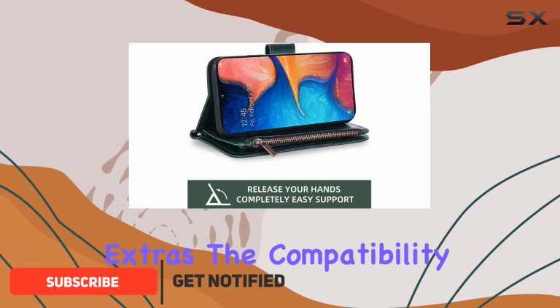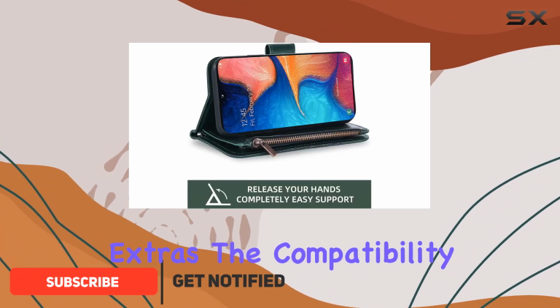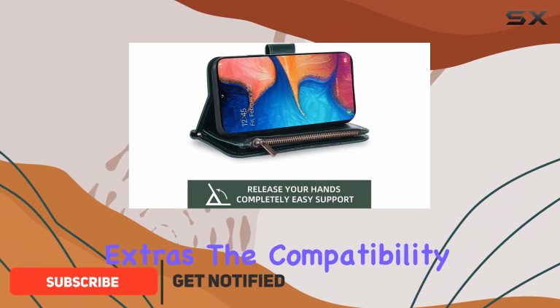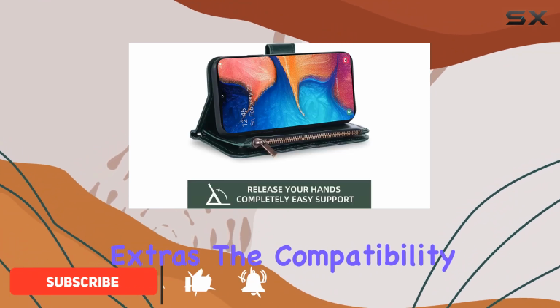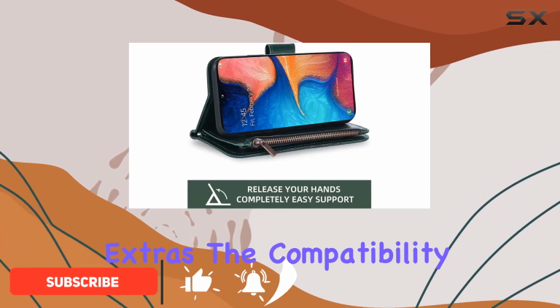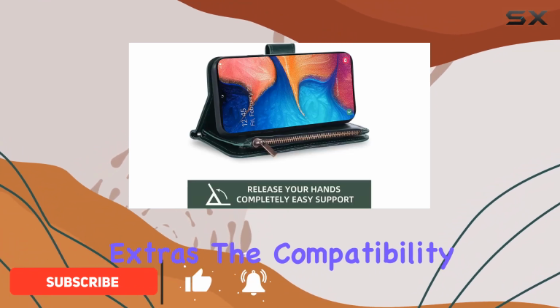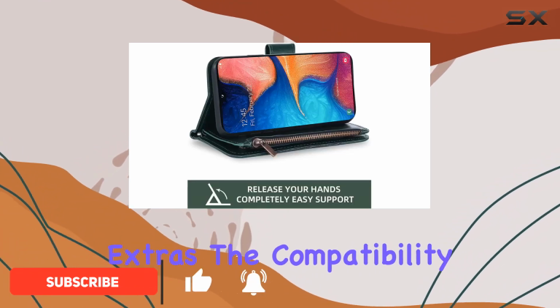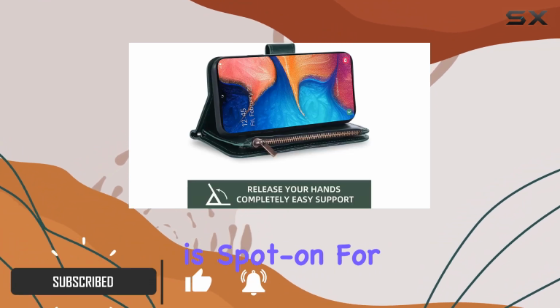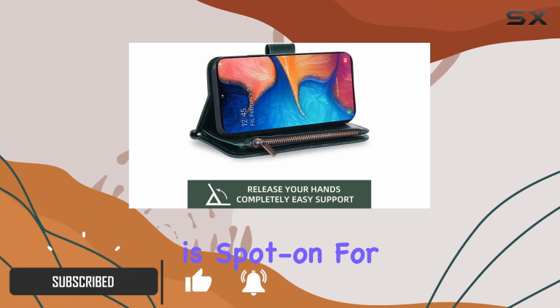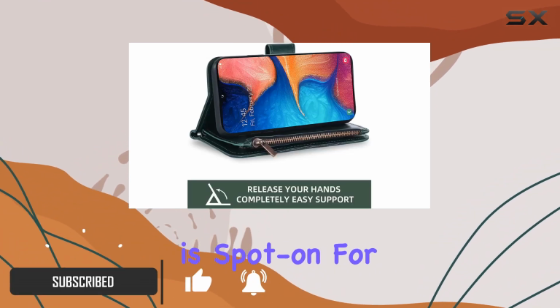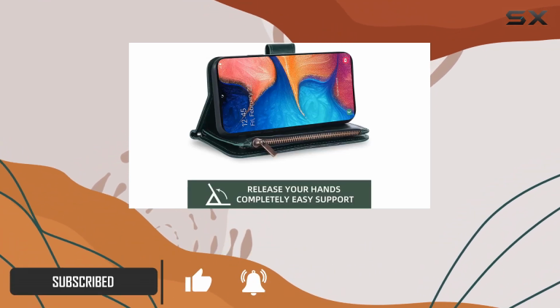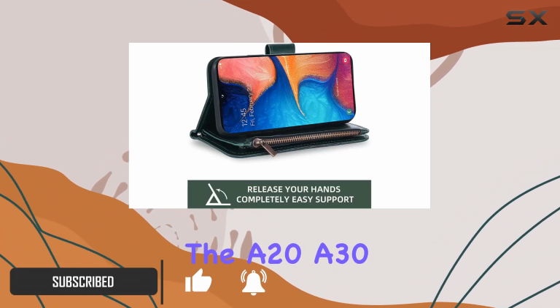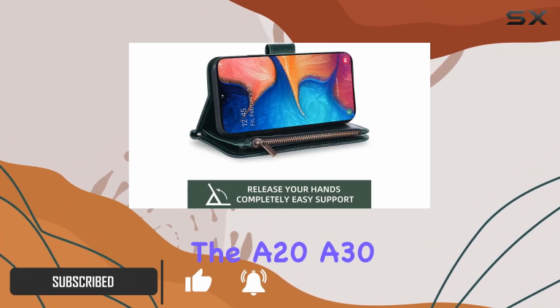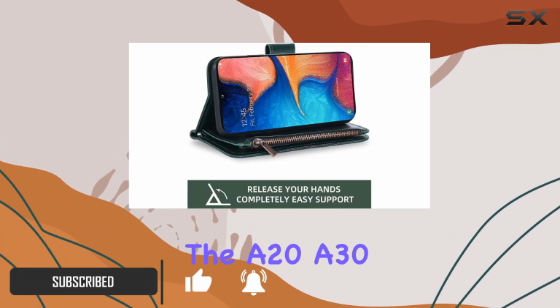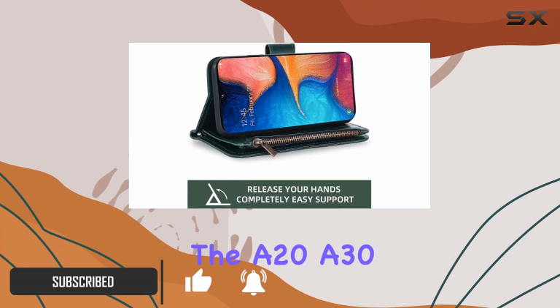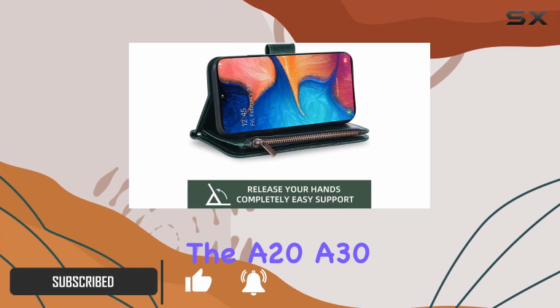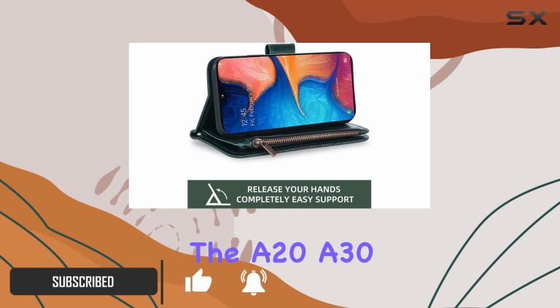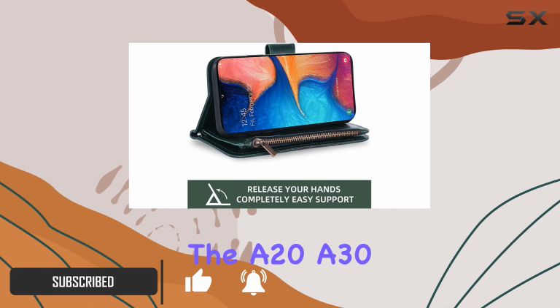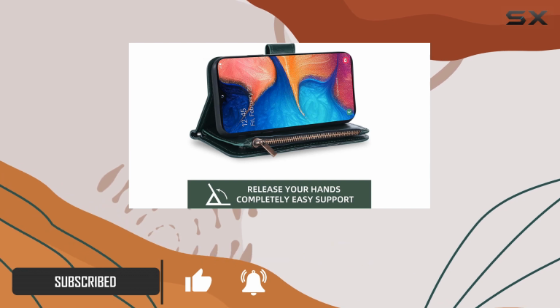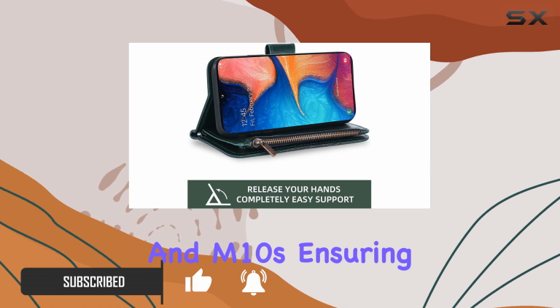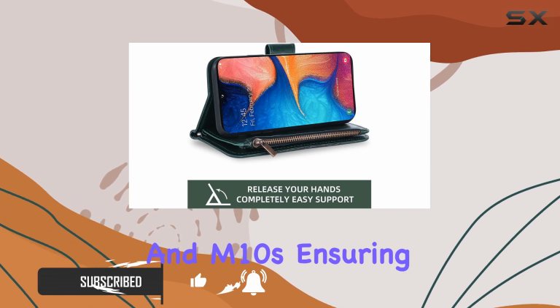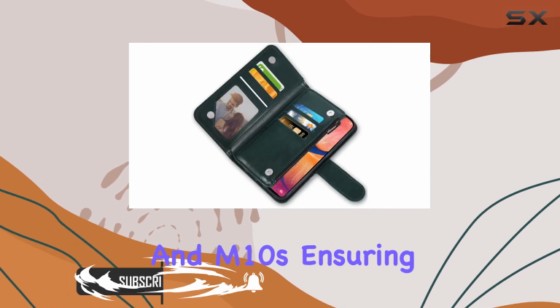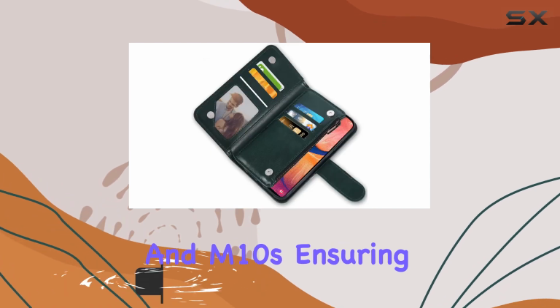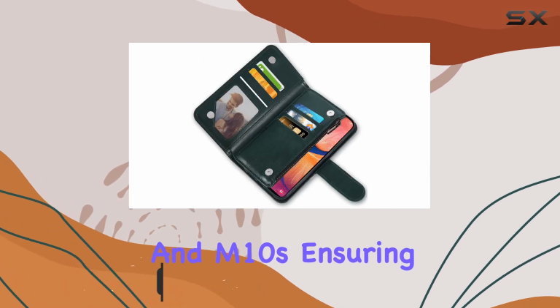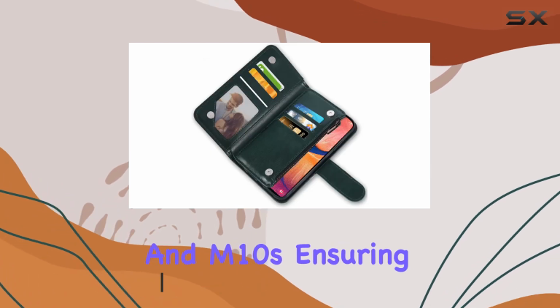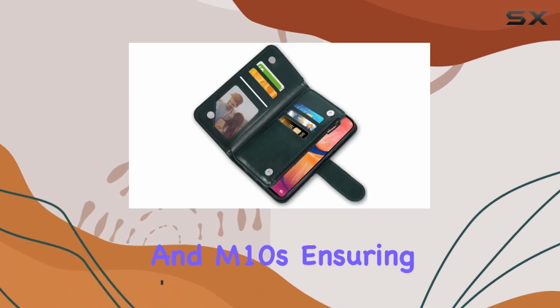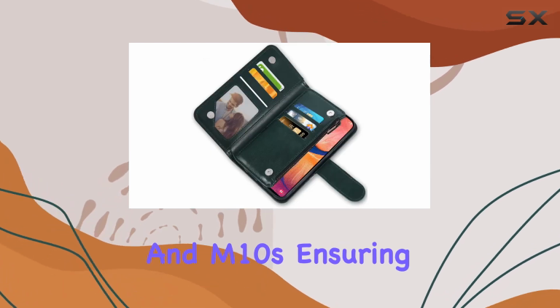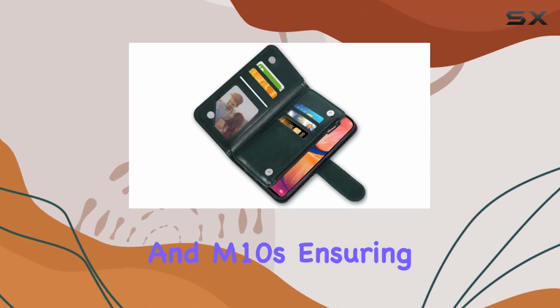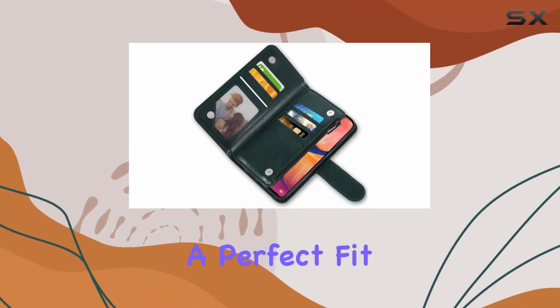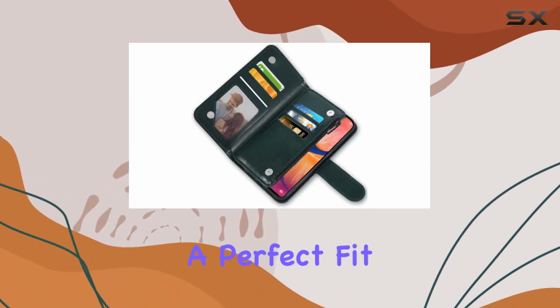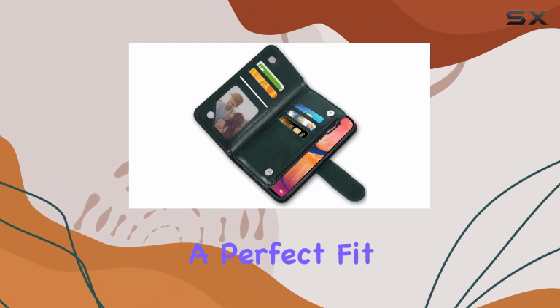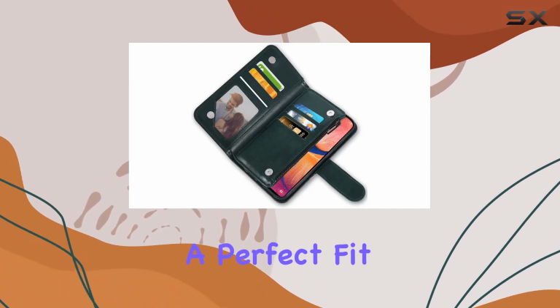The compatibility is spot-on for the A20, A30, and M10s, ensuring a perfect fit.